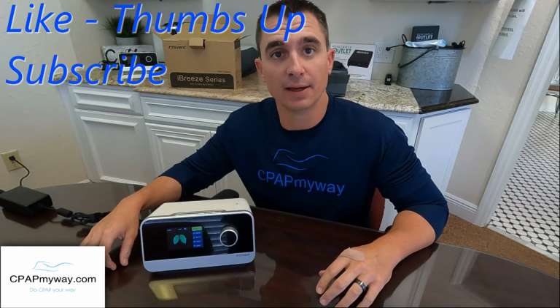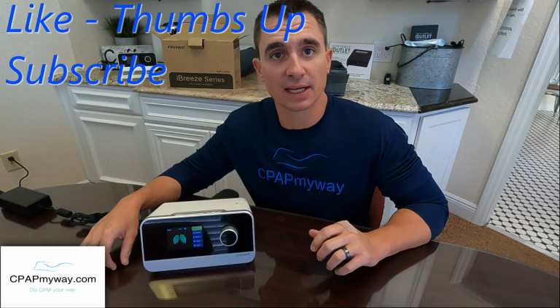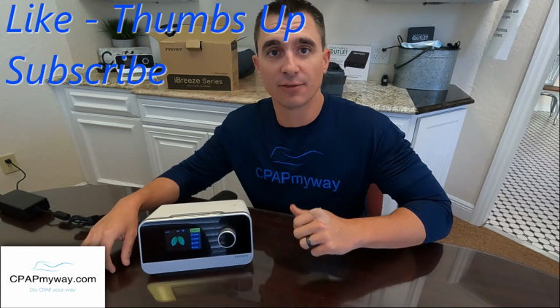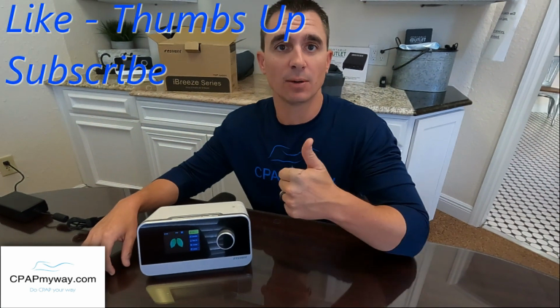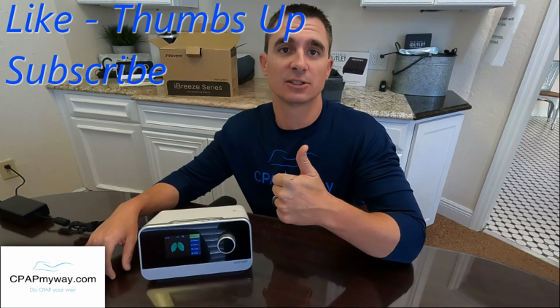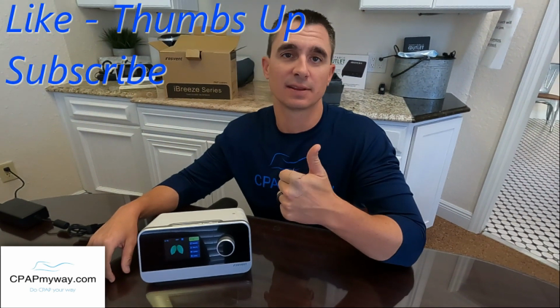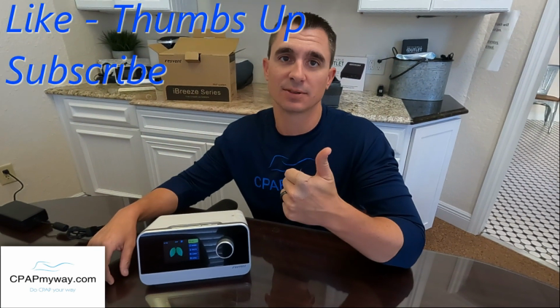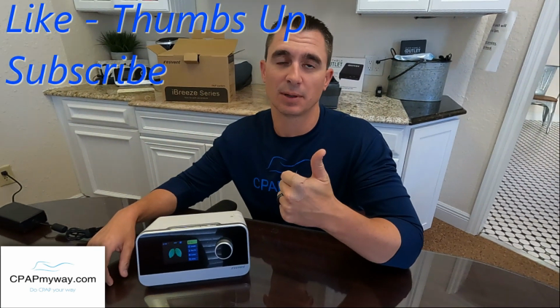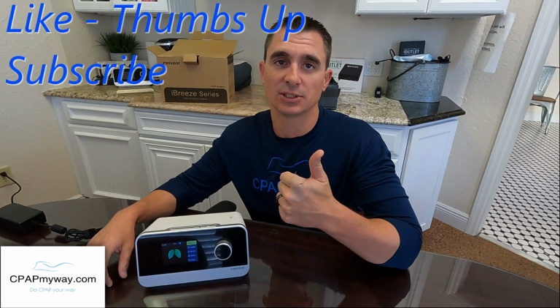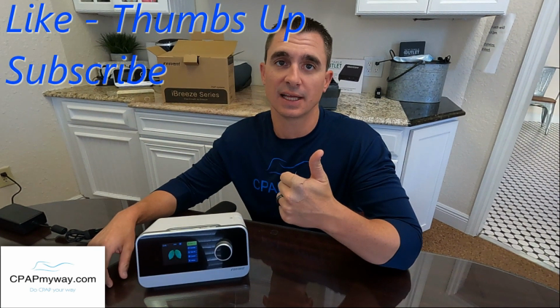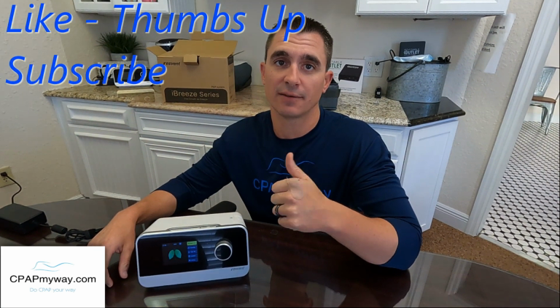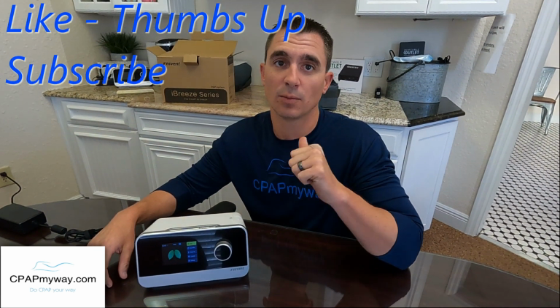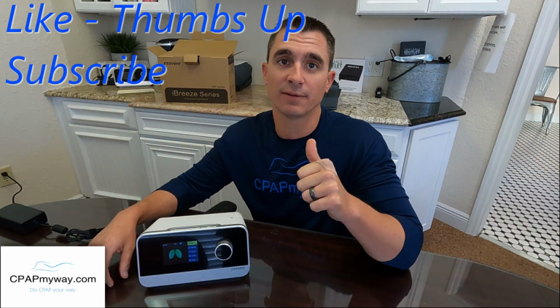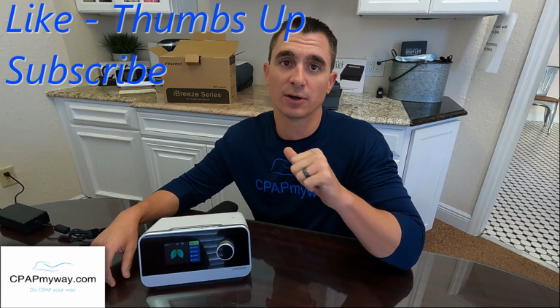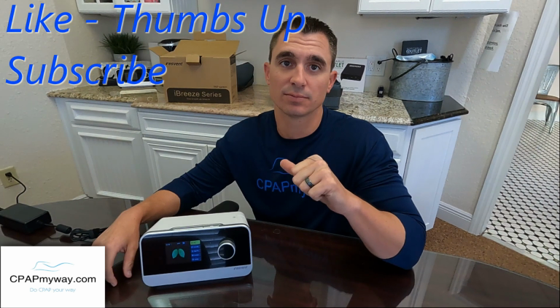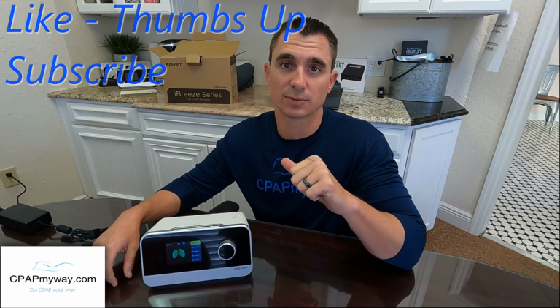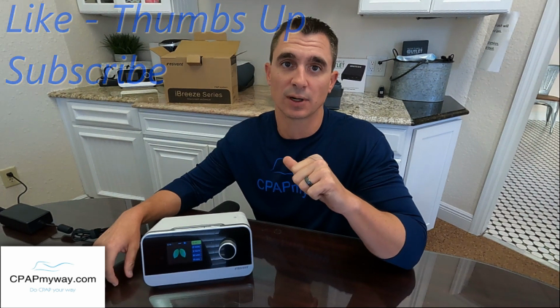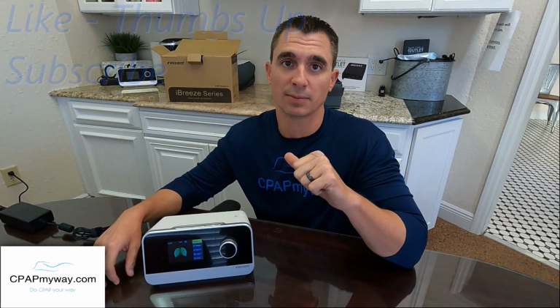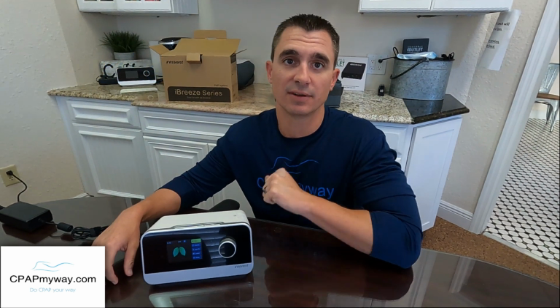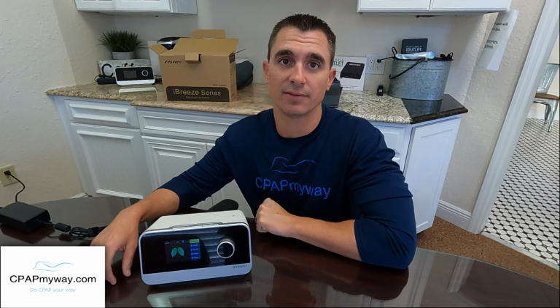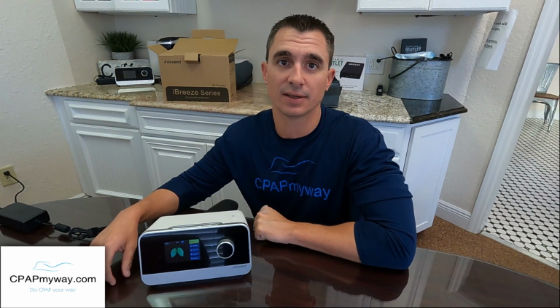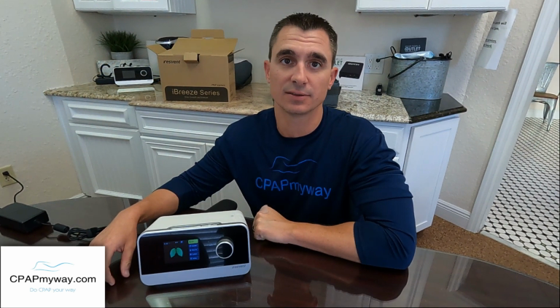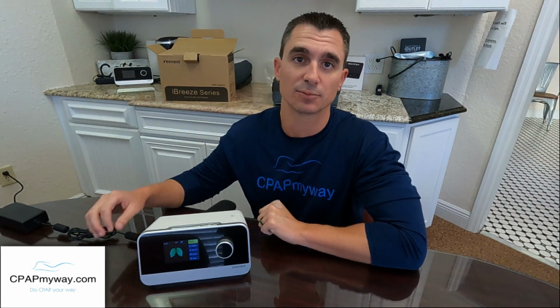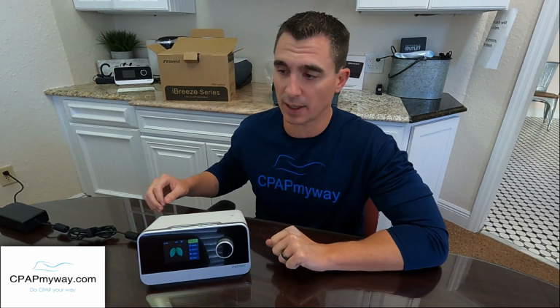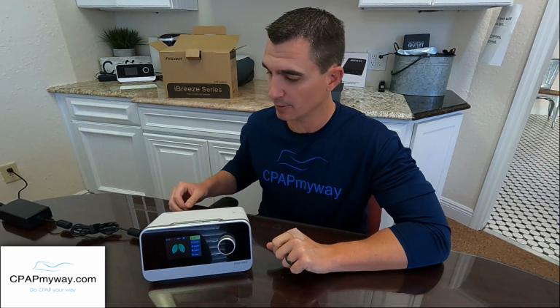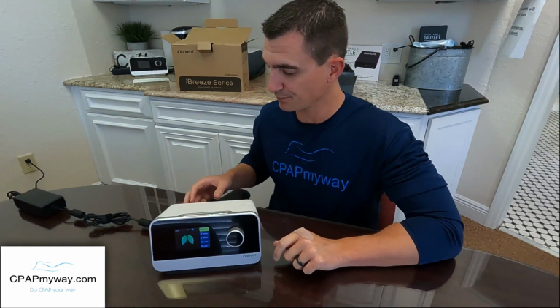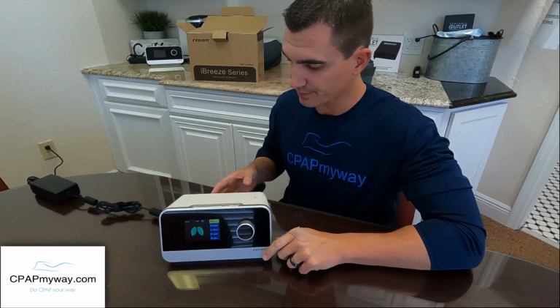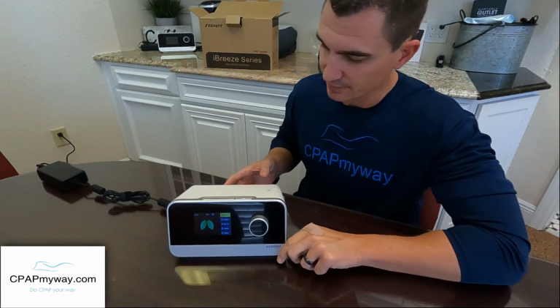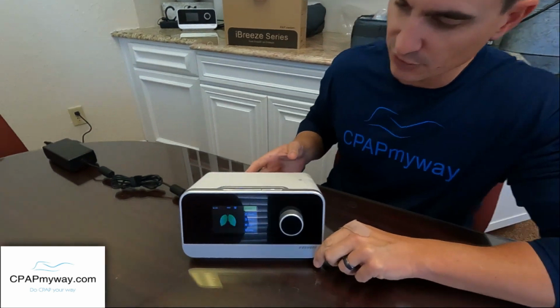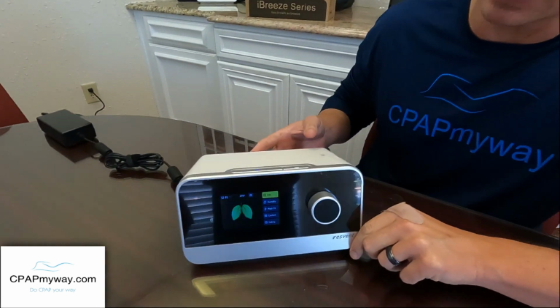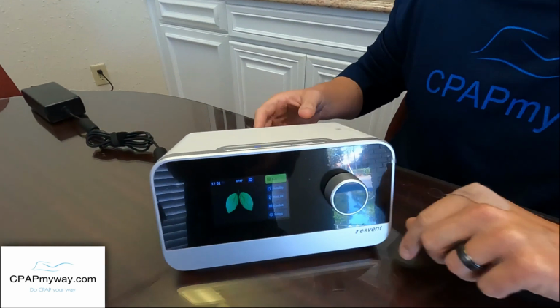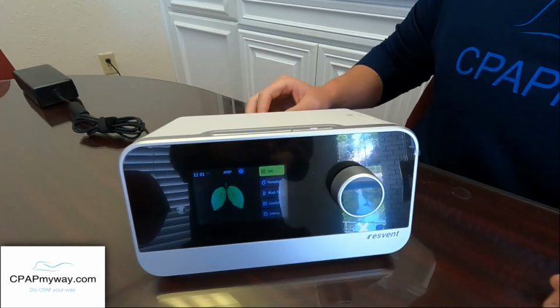If you like the info, always hit us with a thumbs up — we appreciate that. And if you want more info, subscribe. We'd love to have you as a subscriber. So let's get right in.